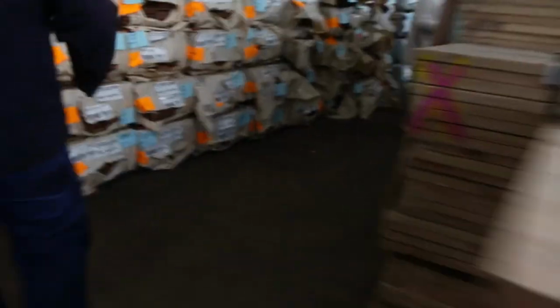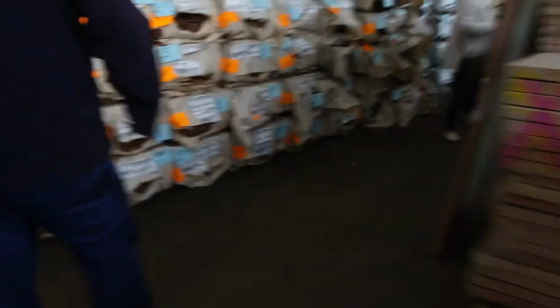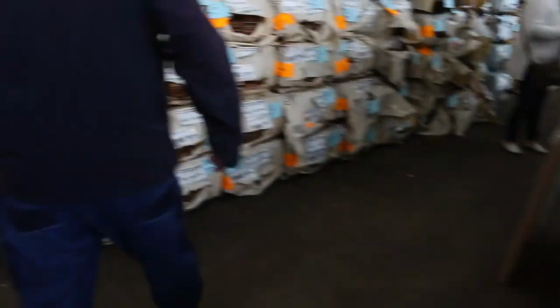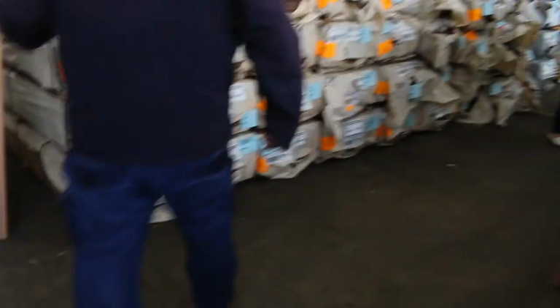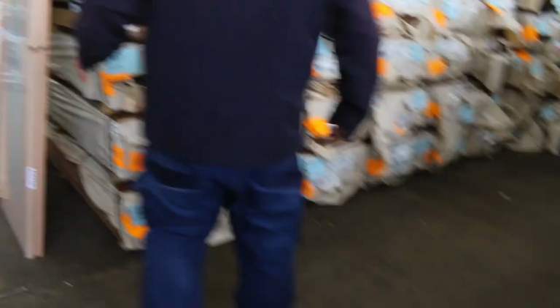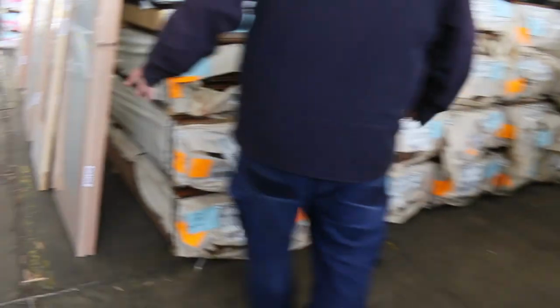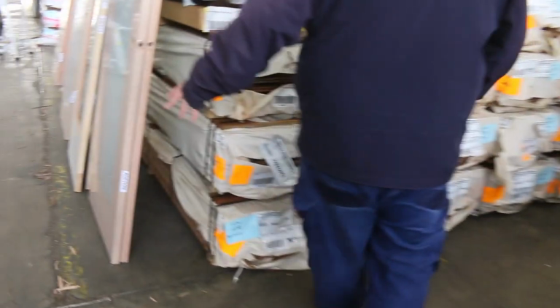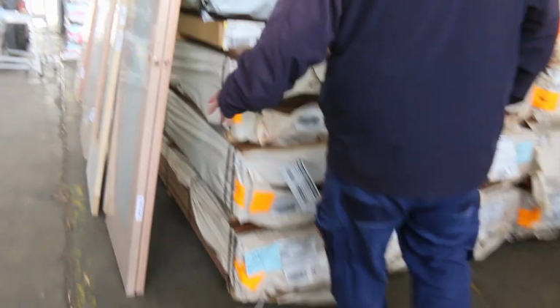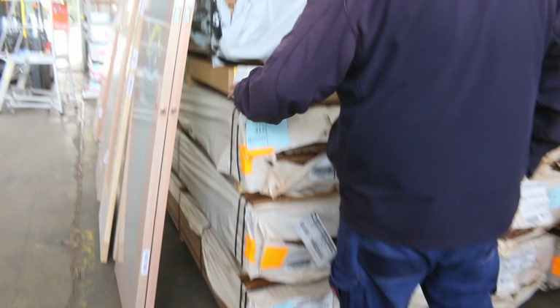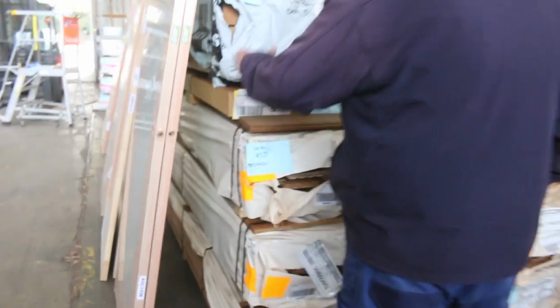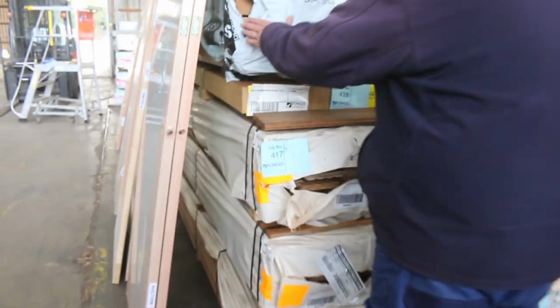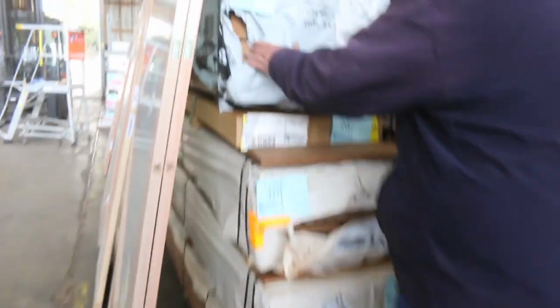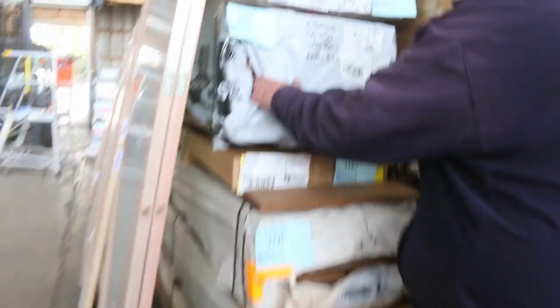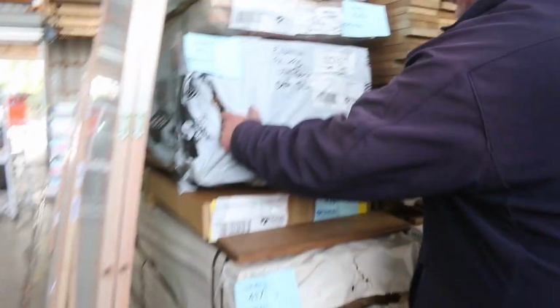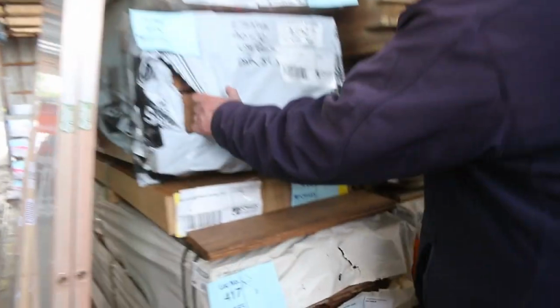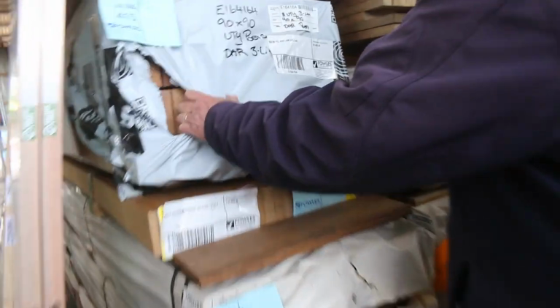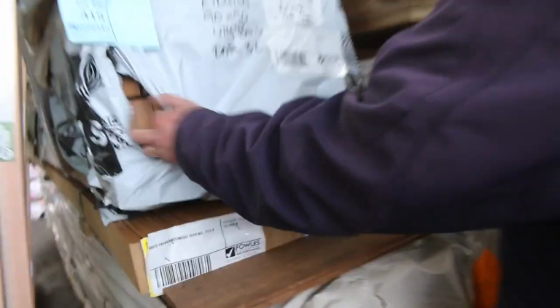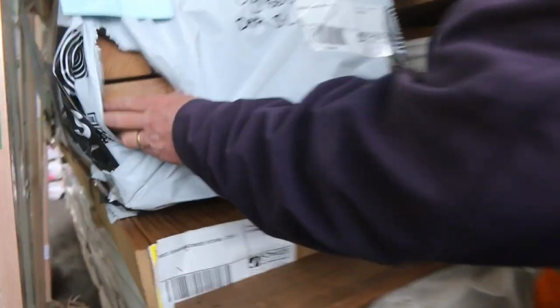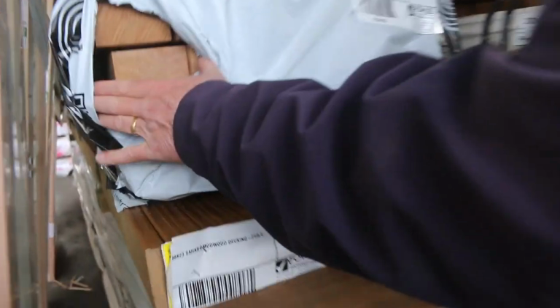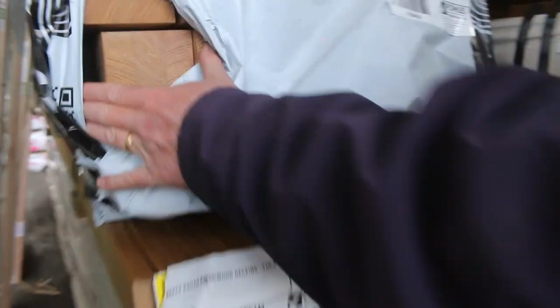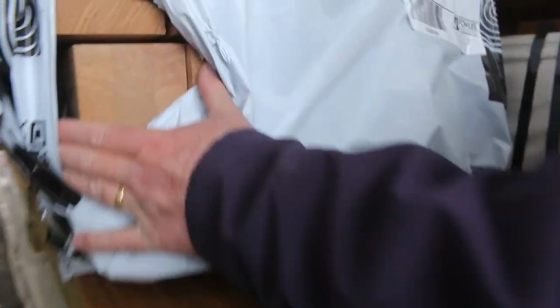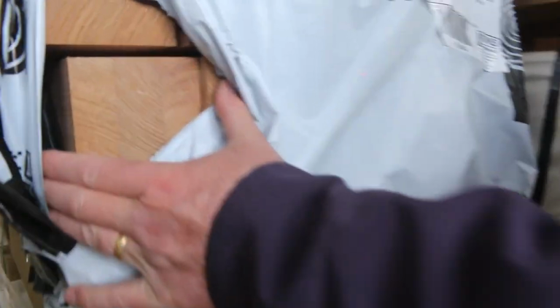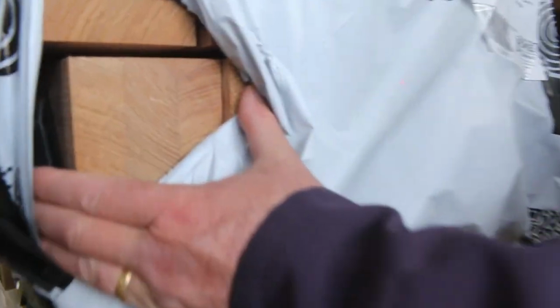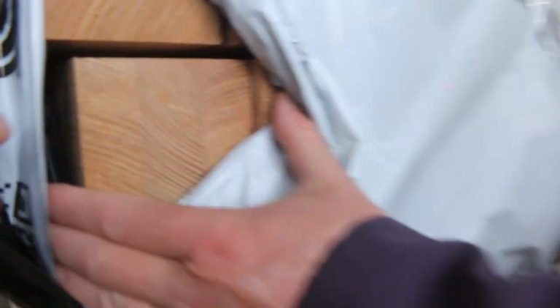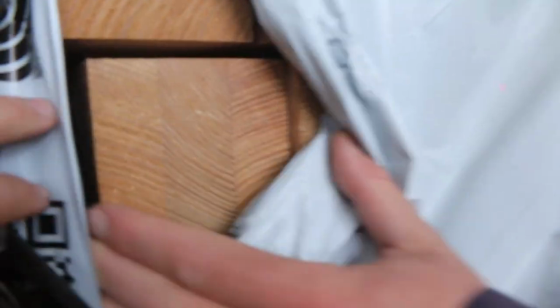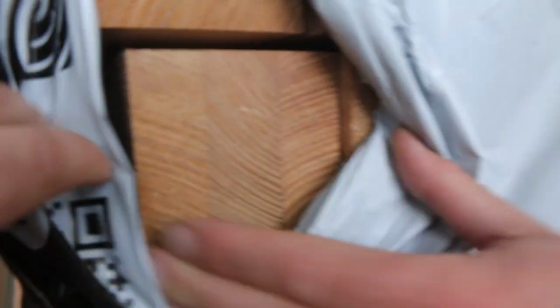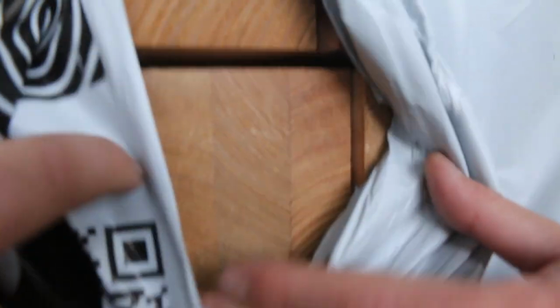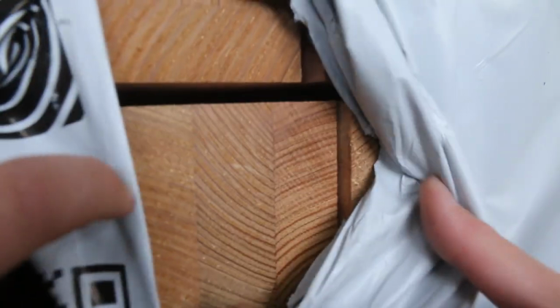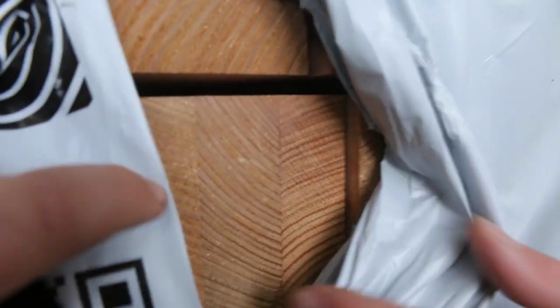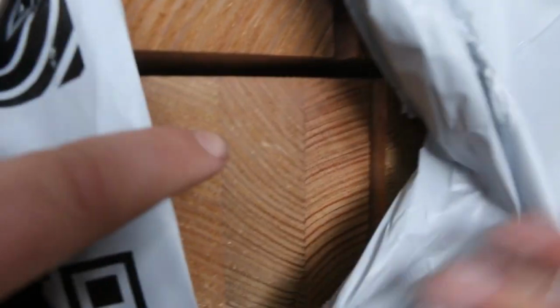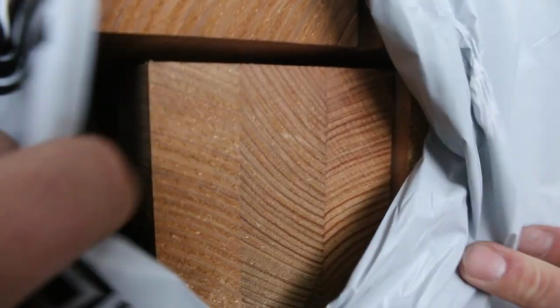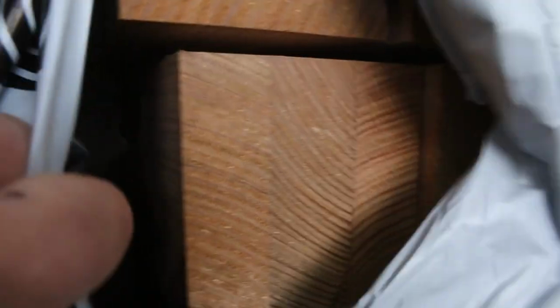Pack of 90 by 90 Vic Ash, lot 415 — 90 by 90 laminated Vic Ash.